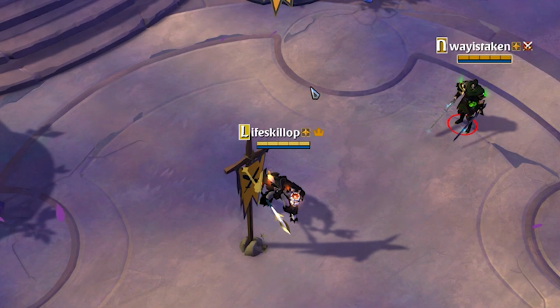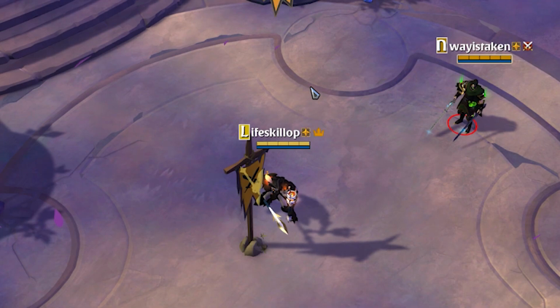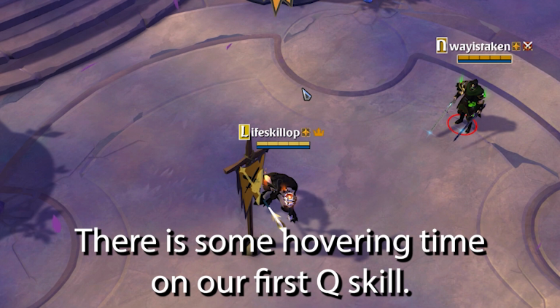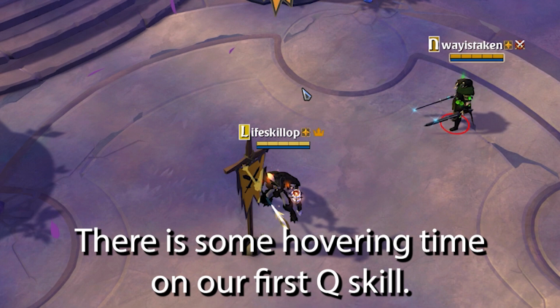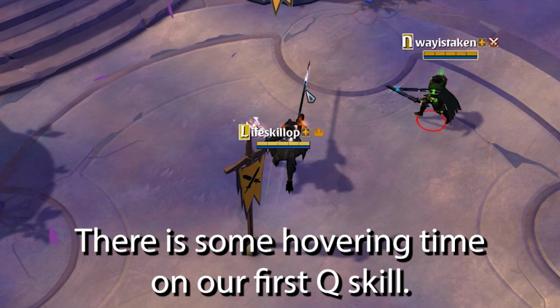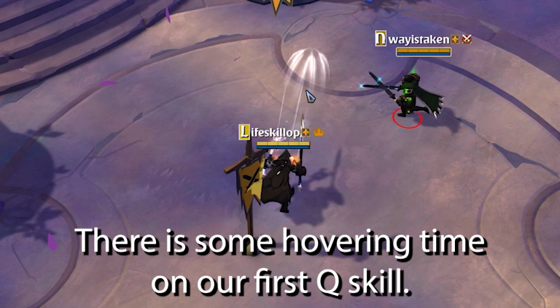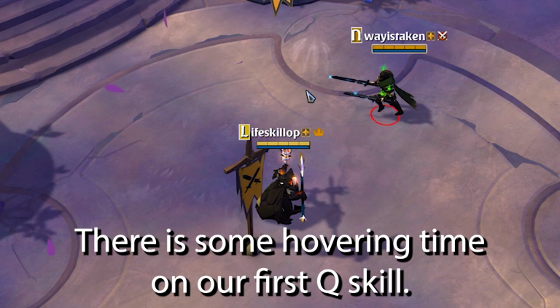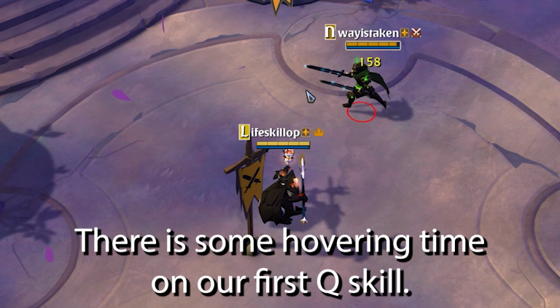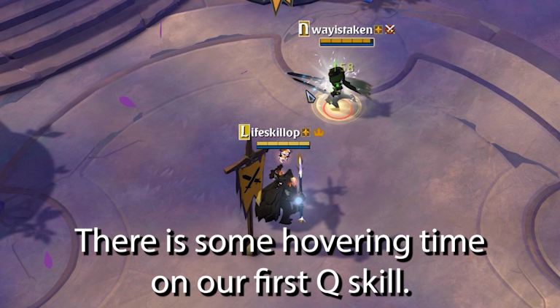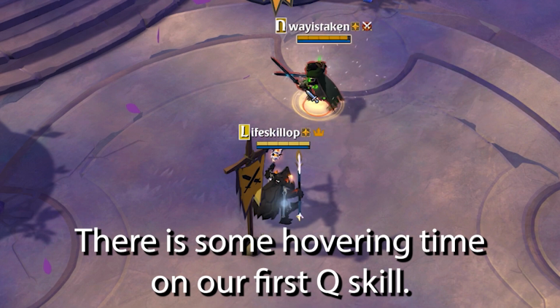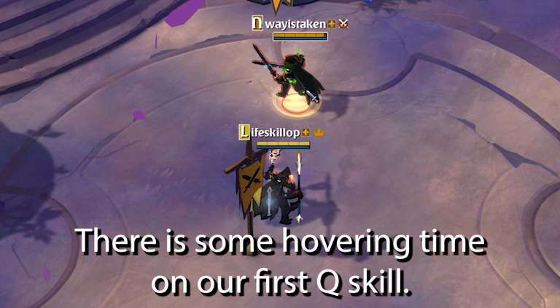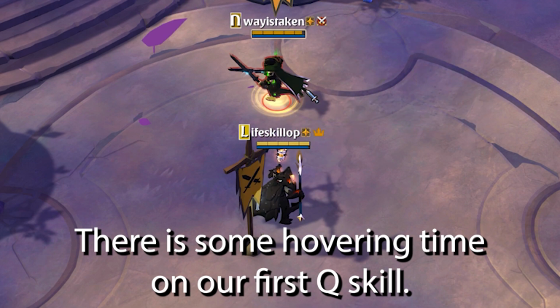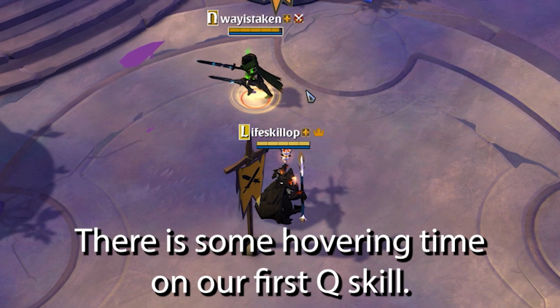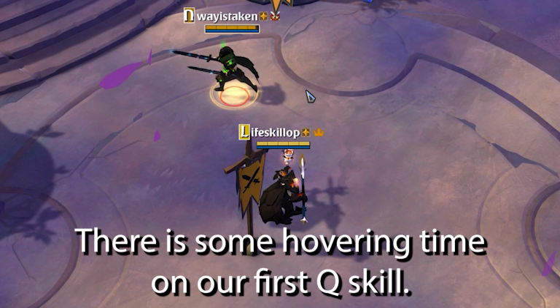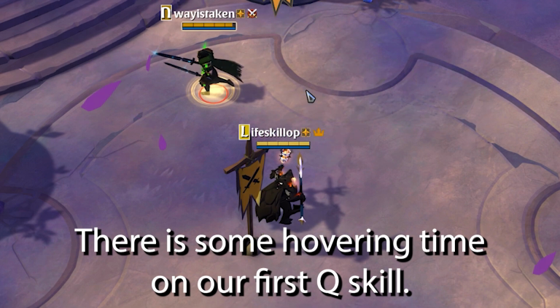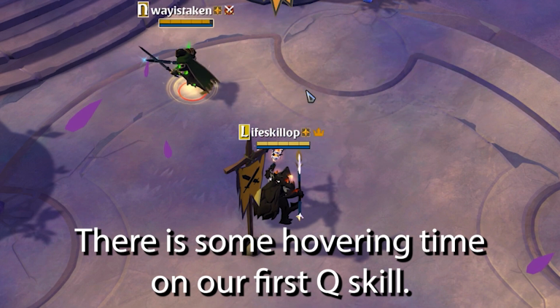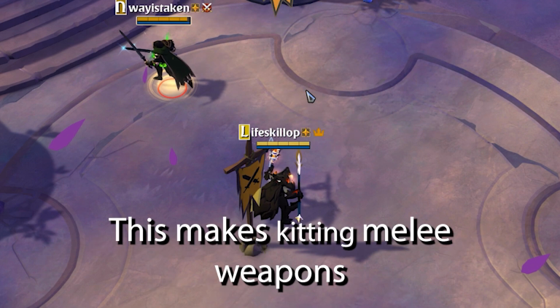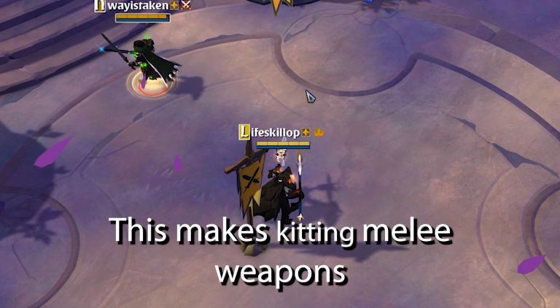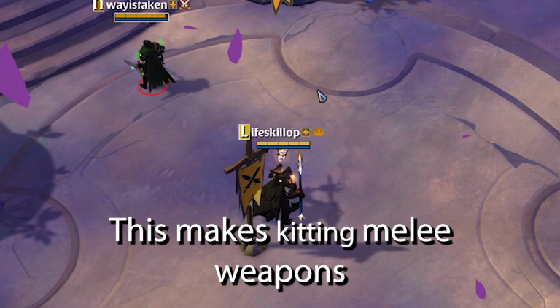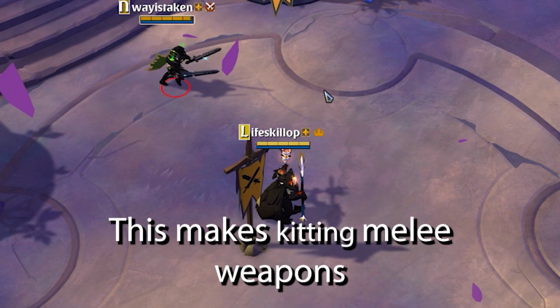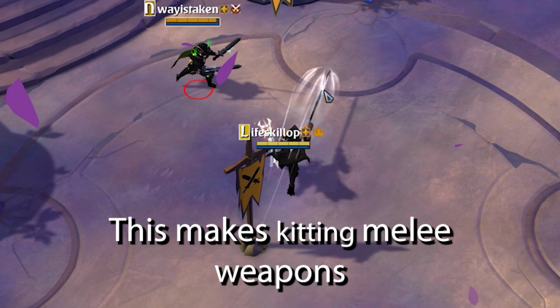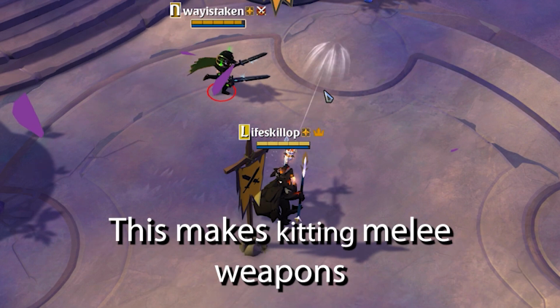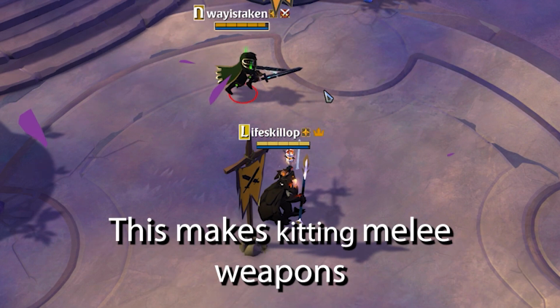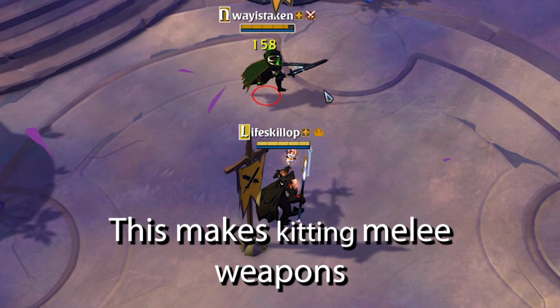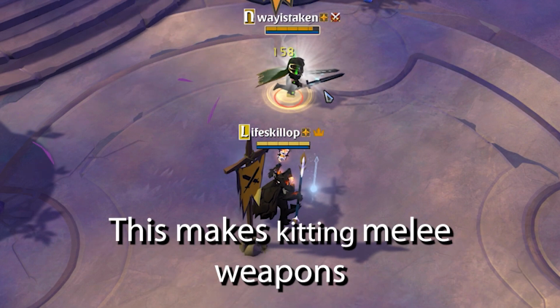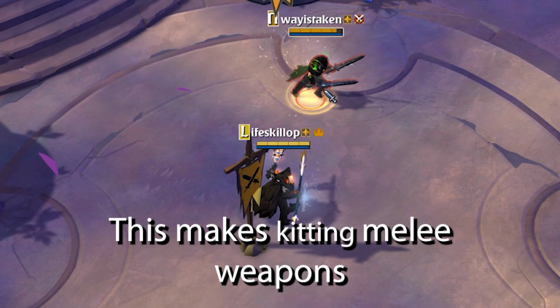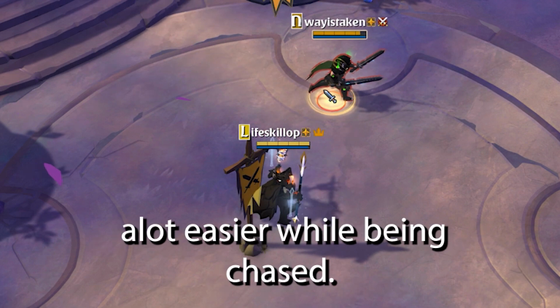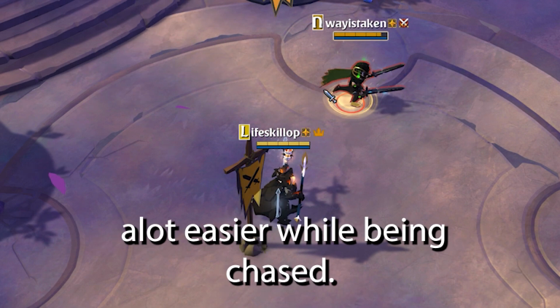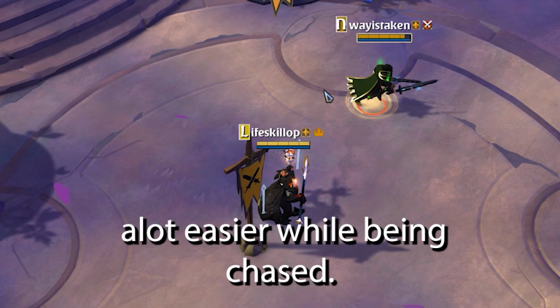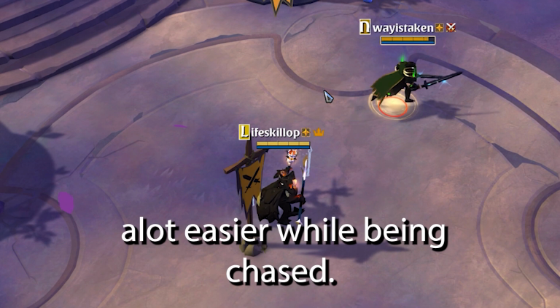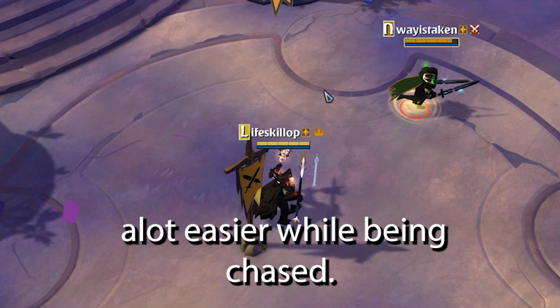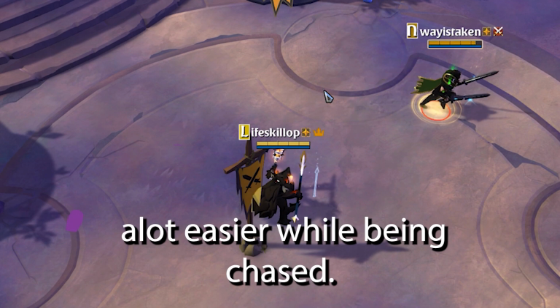There is some hovering time on our first Q skill. This makes kiting melee weapons a lot easier while being chased.